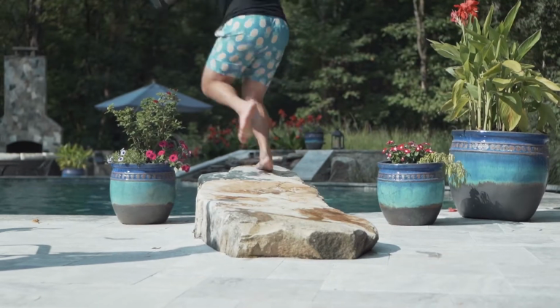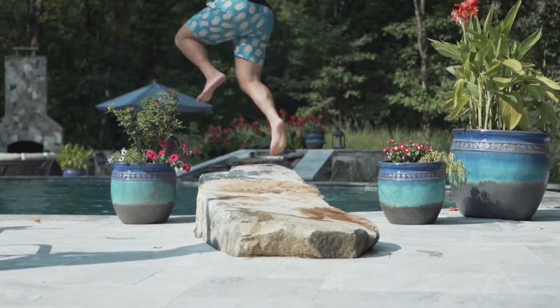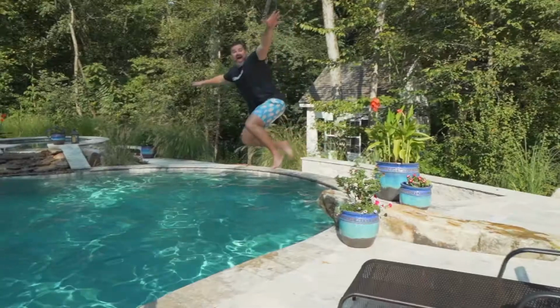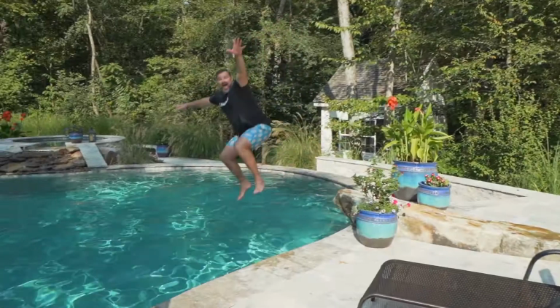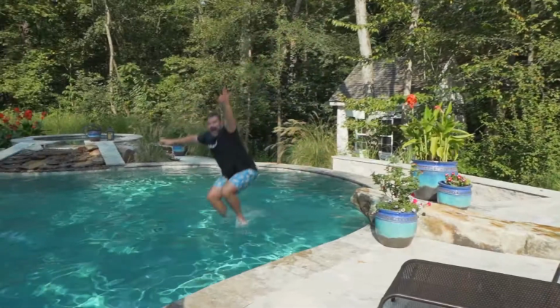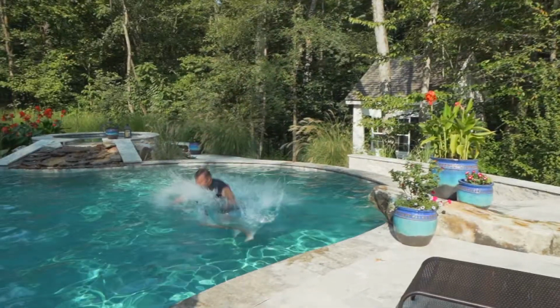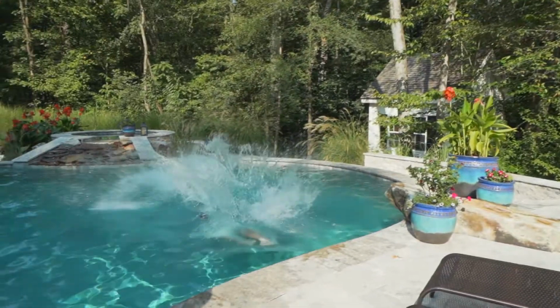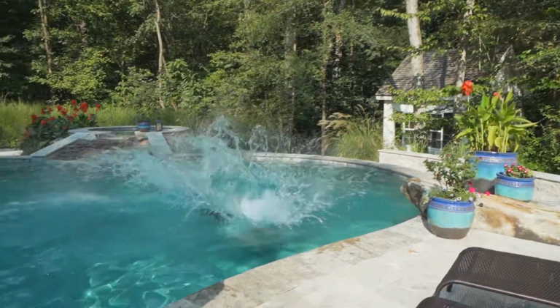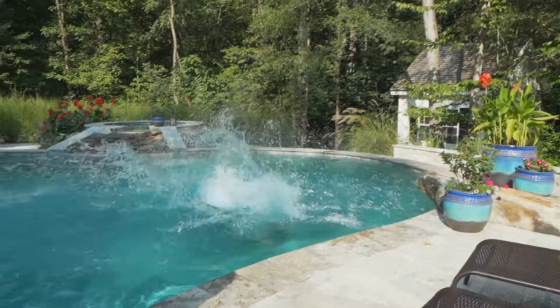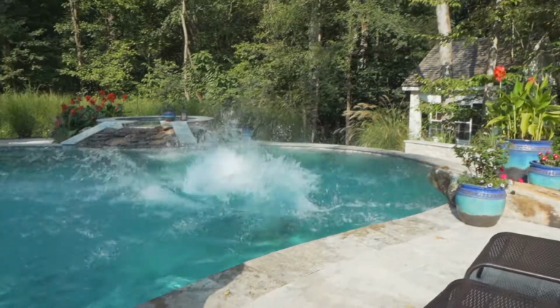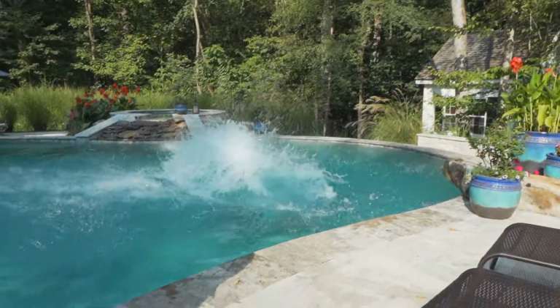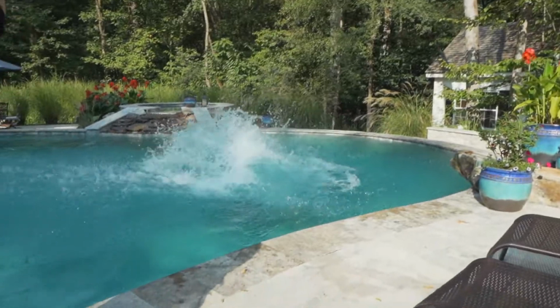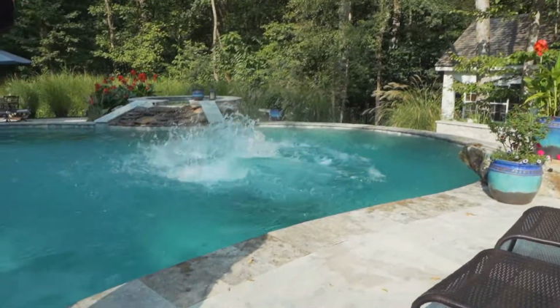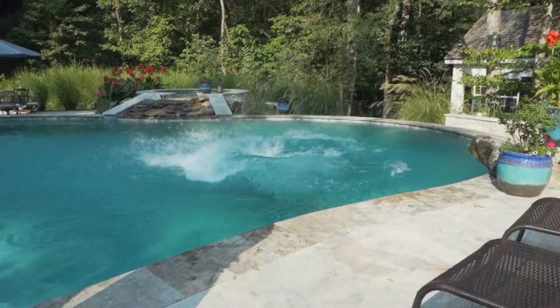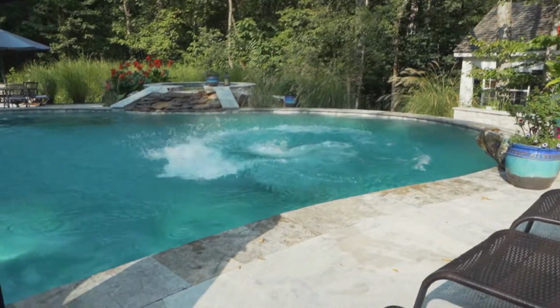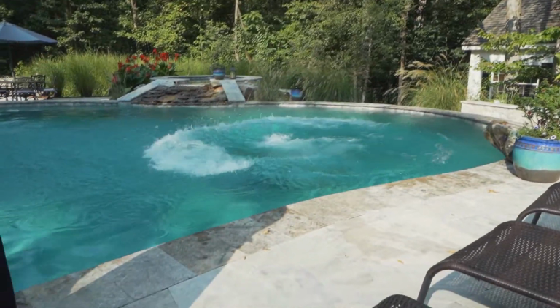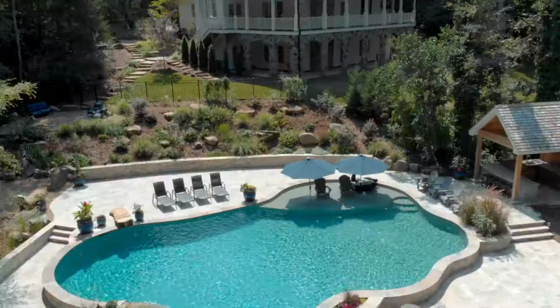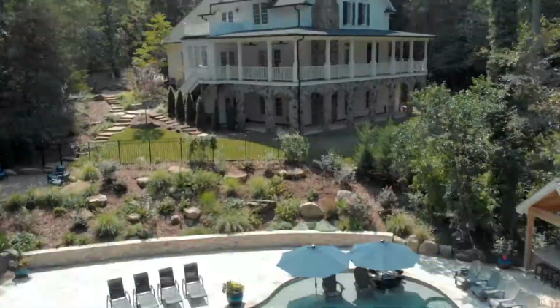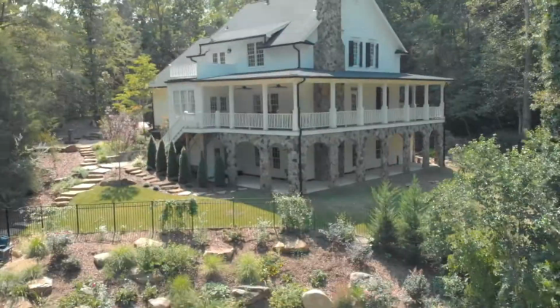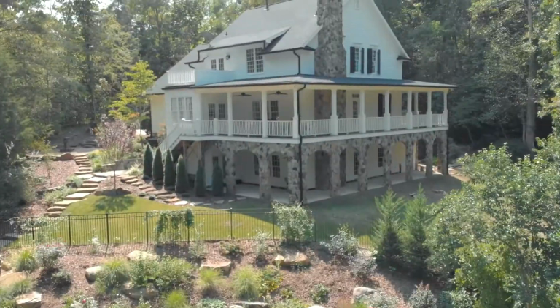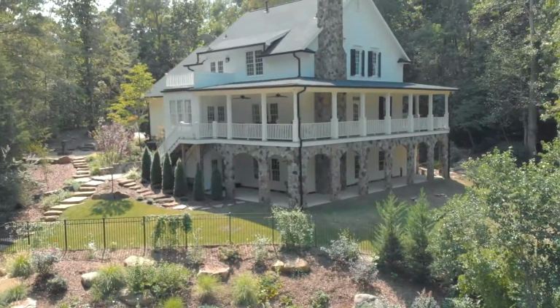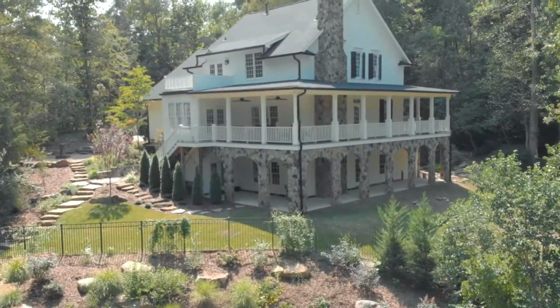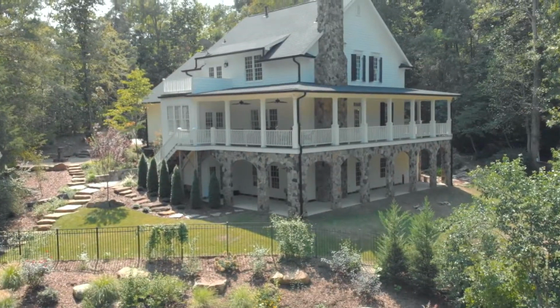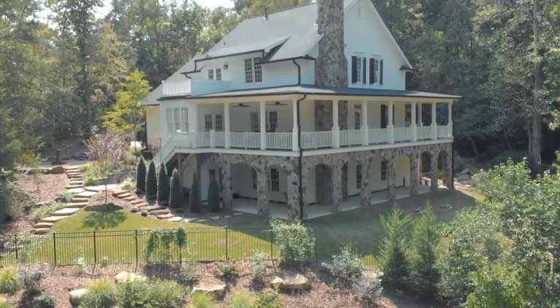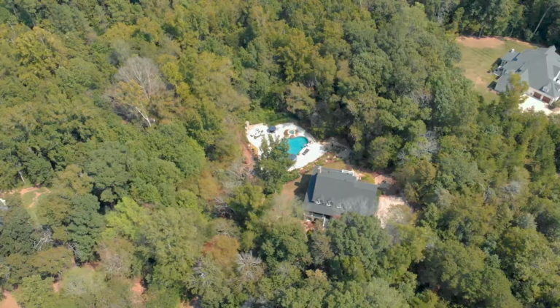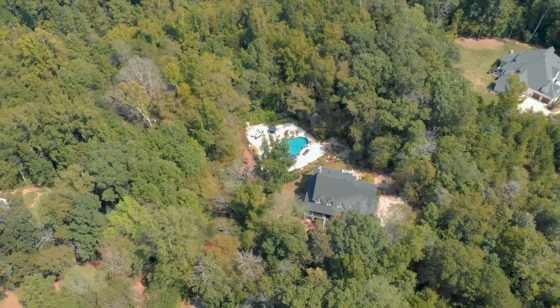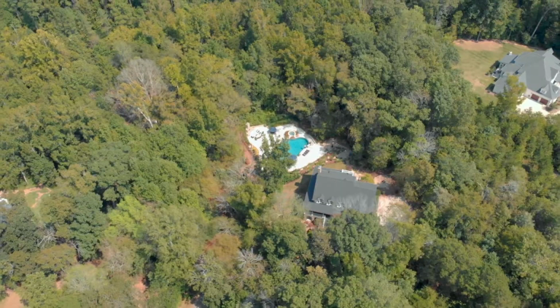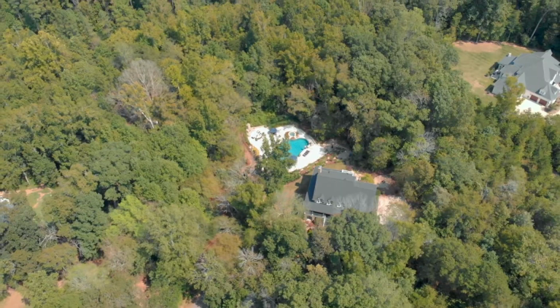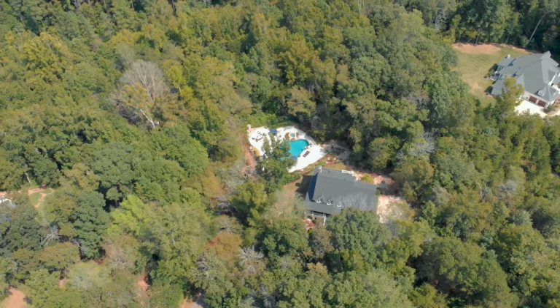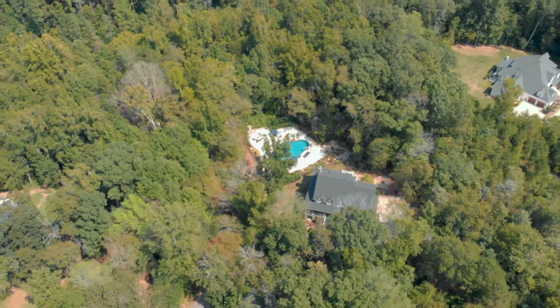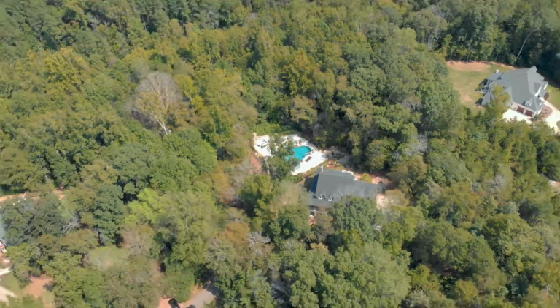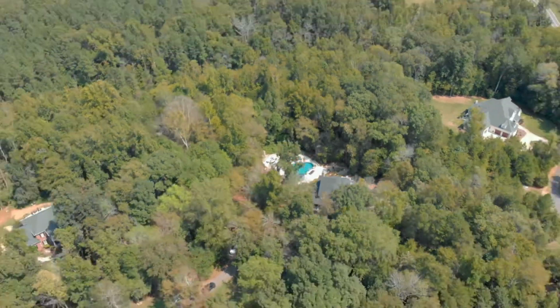13849 Ramah Oaks Lane, Huntersville, North Carolina. Call me for a VIP showing.